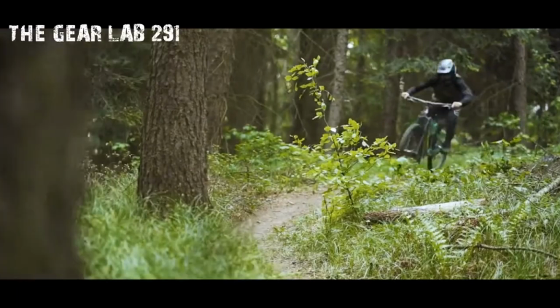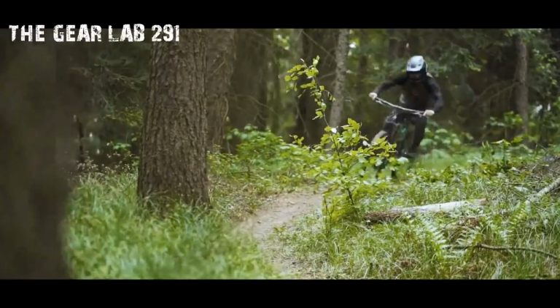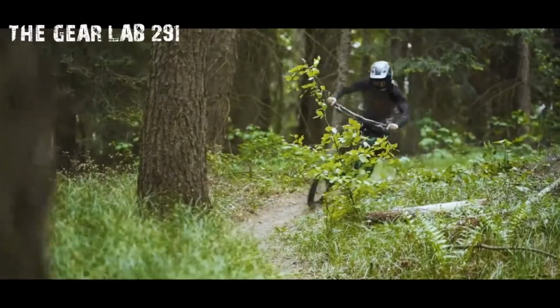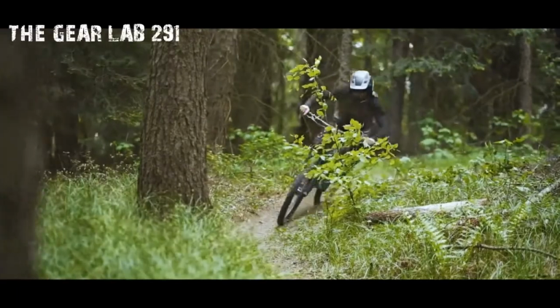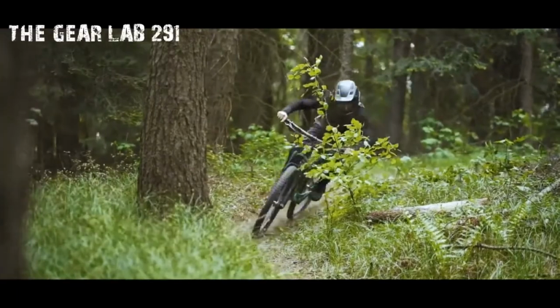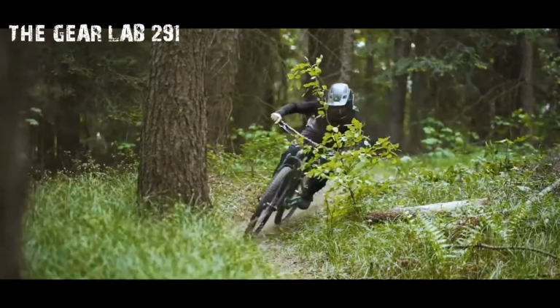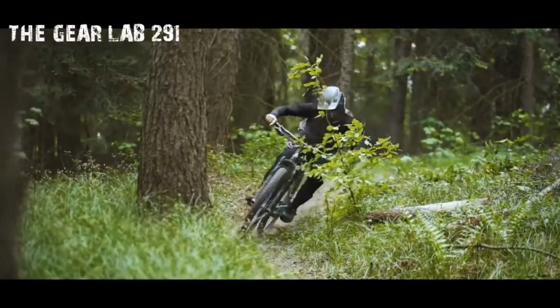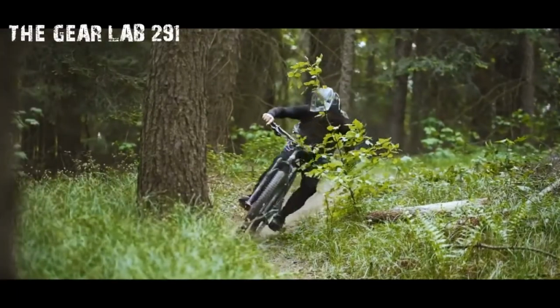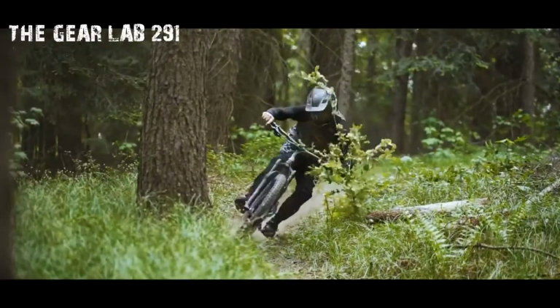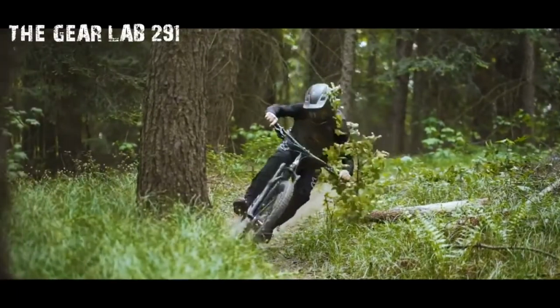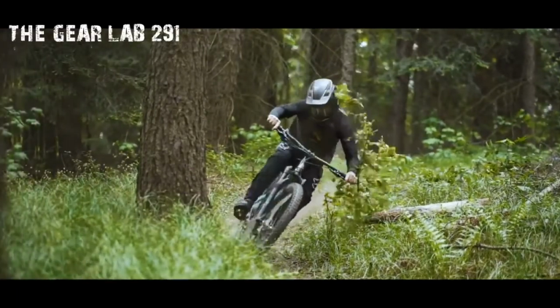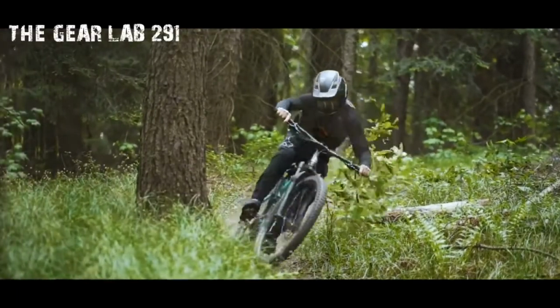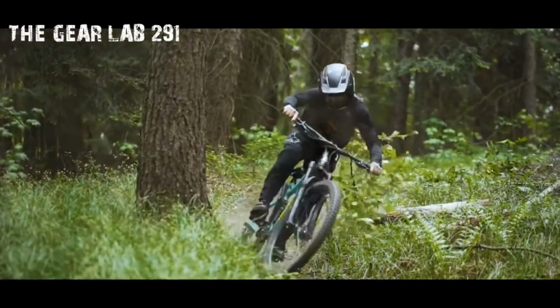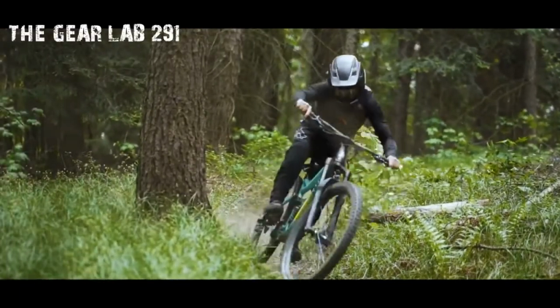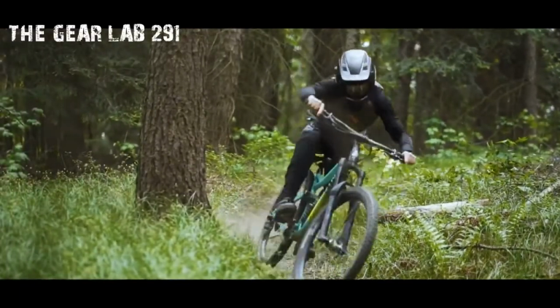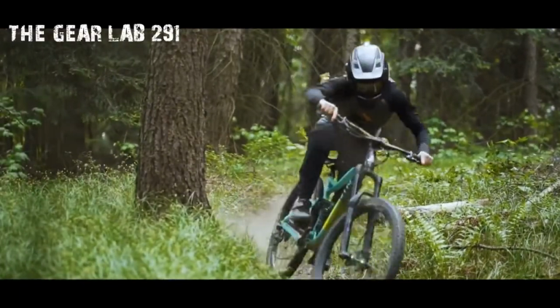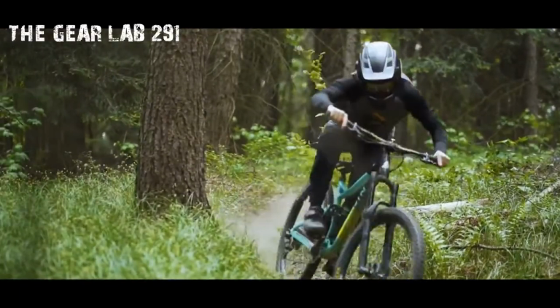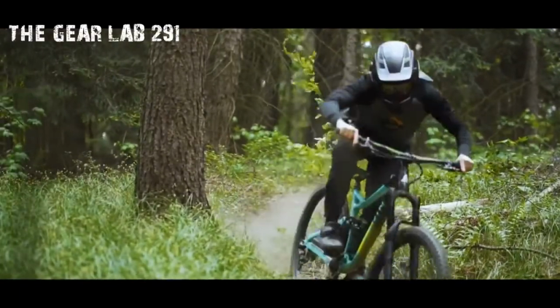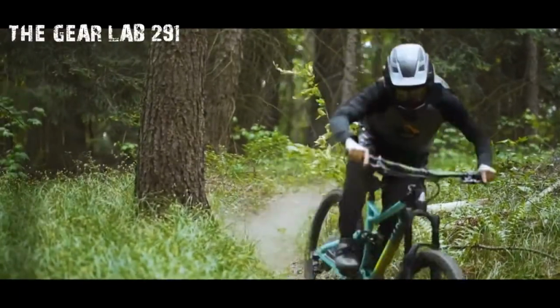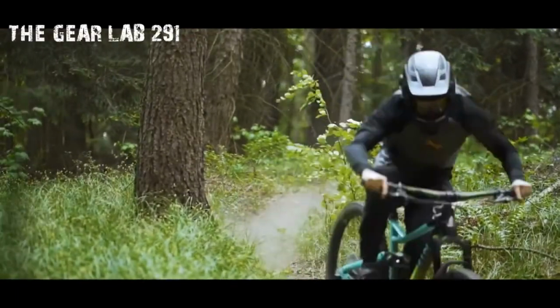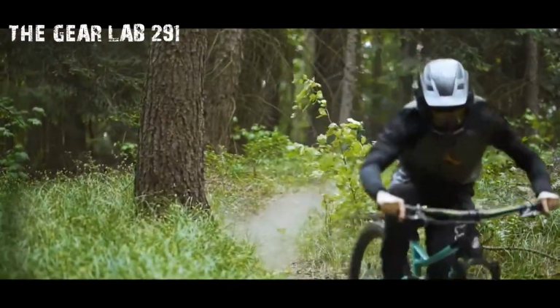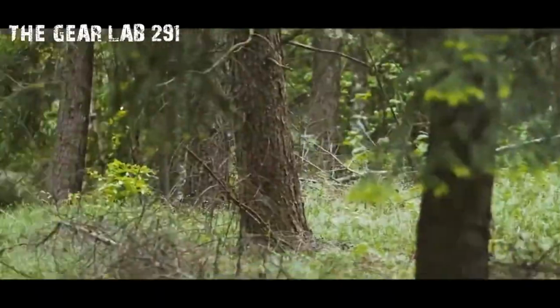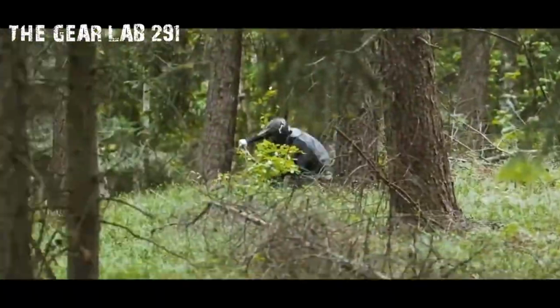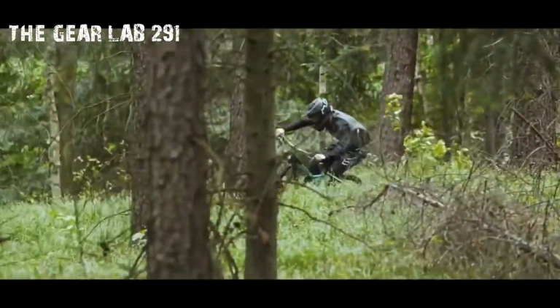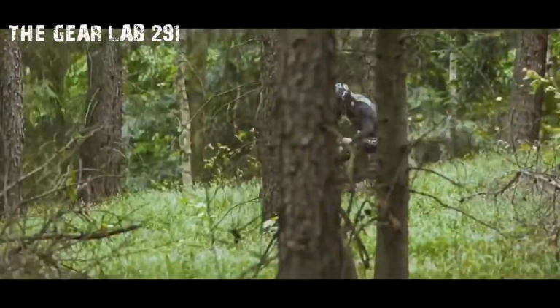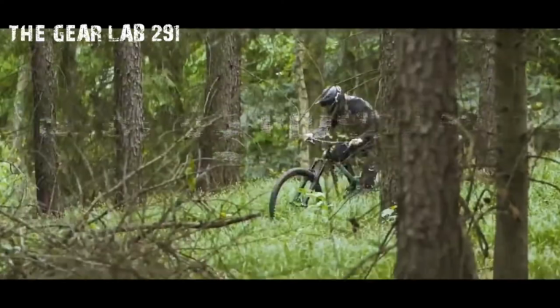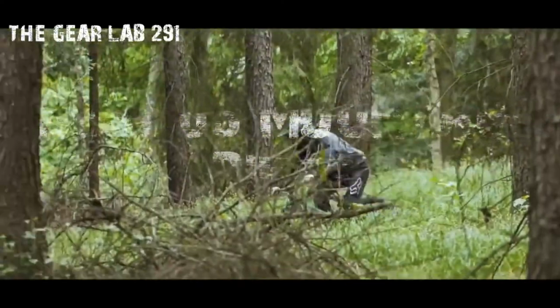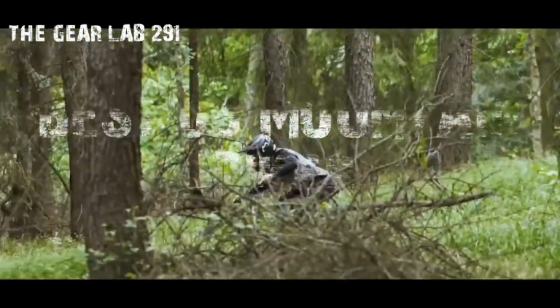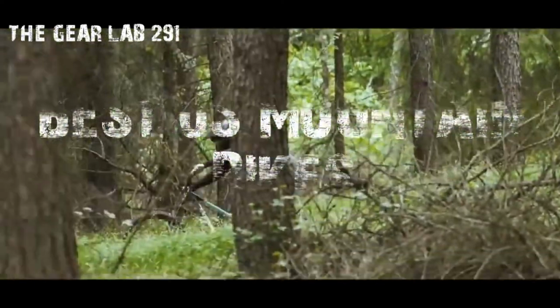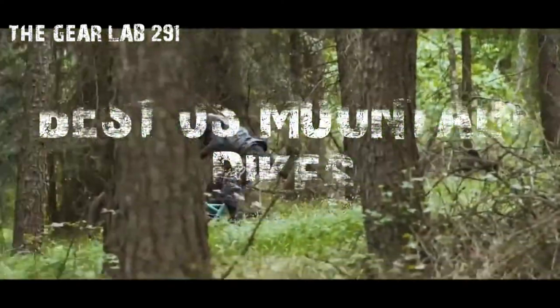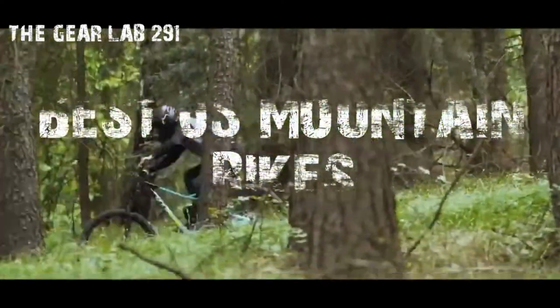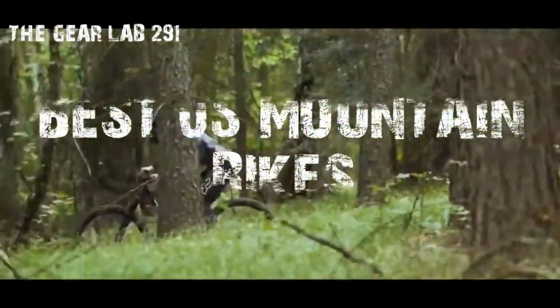Hey guys, what's going on? Today we will cover a hot topic: the best 5 mountain bikes.